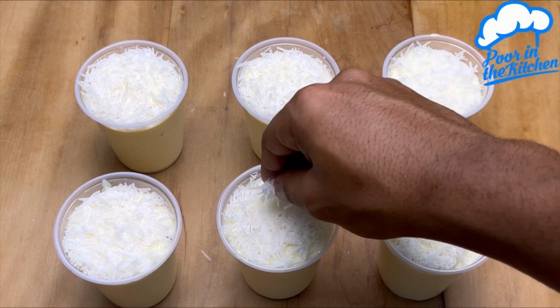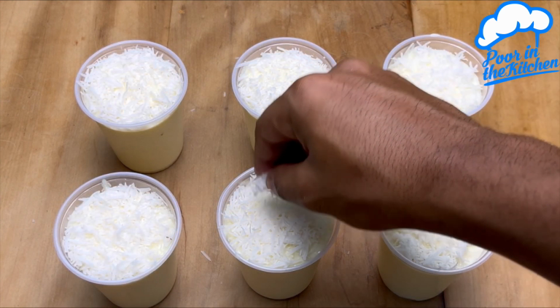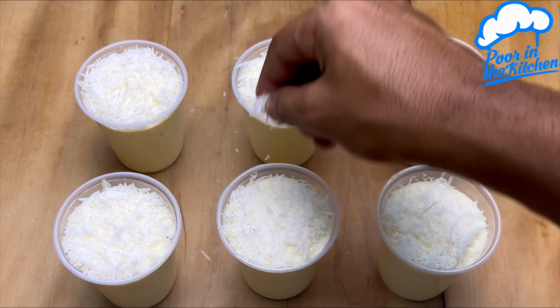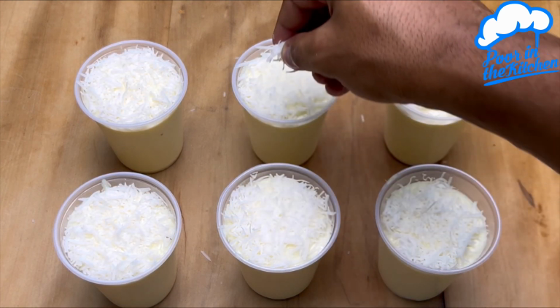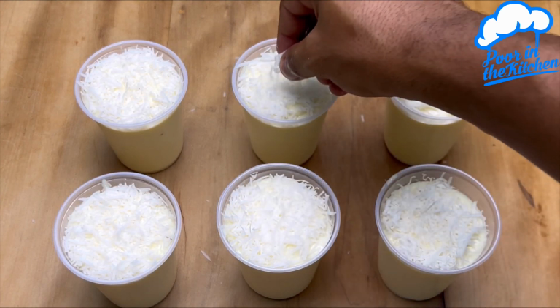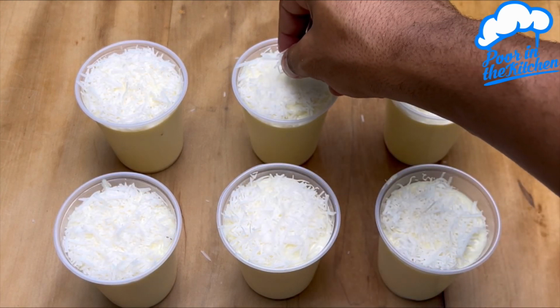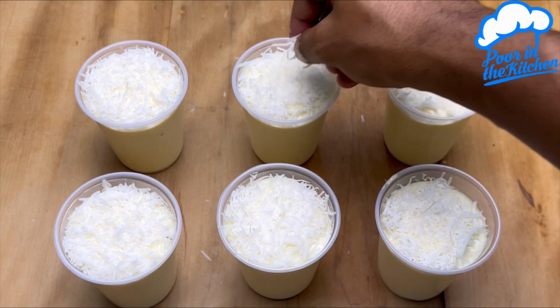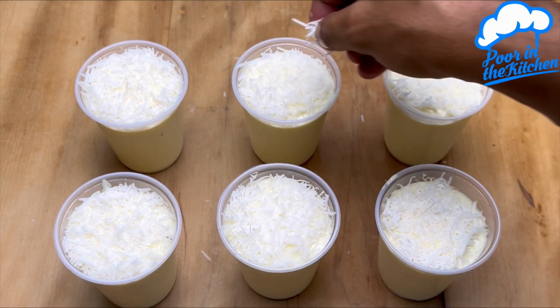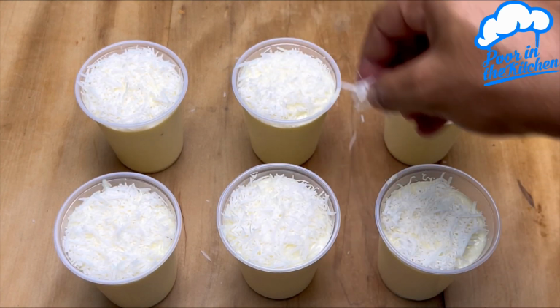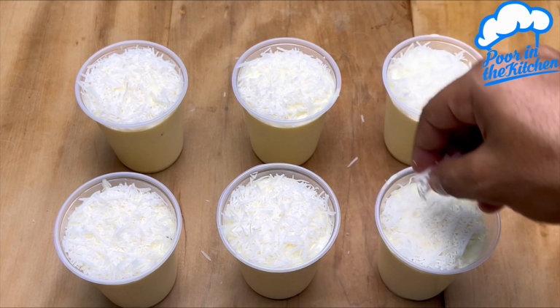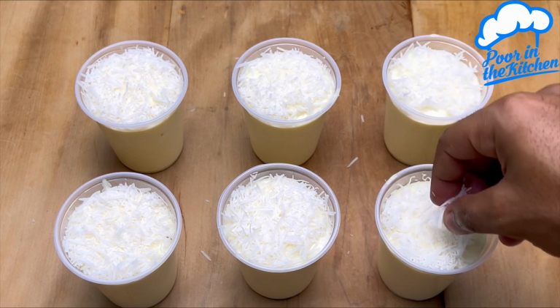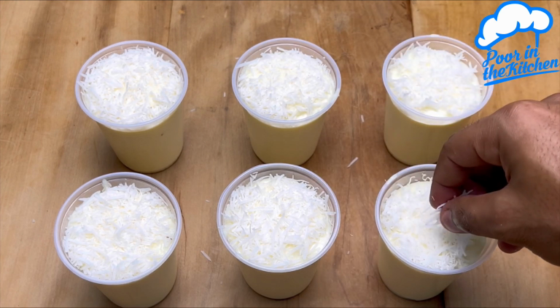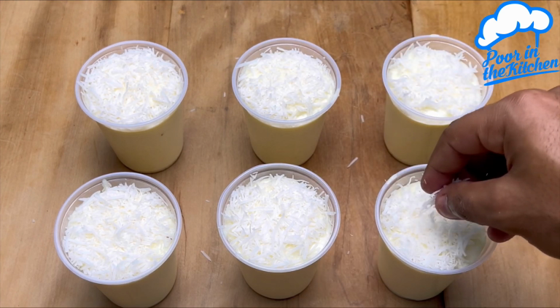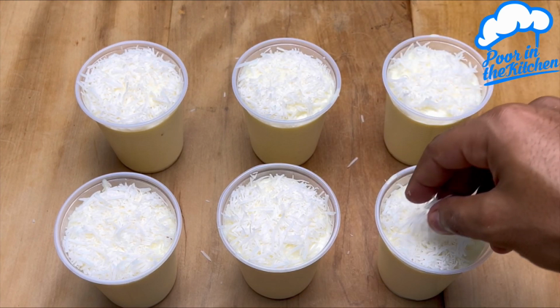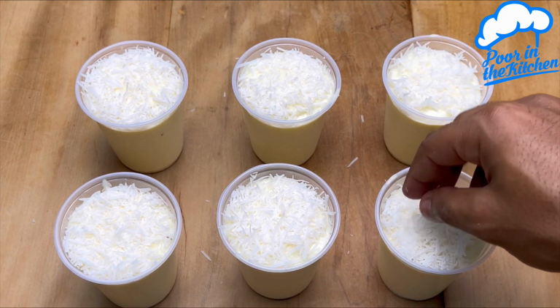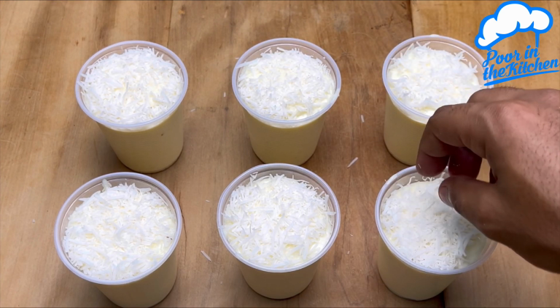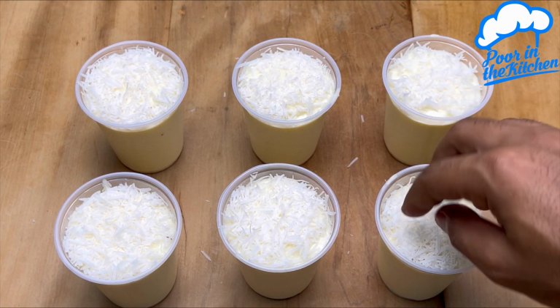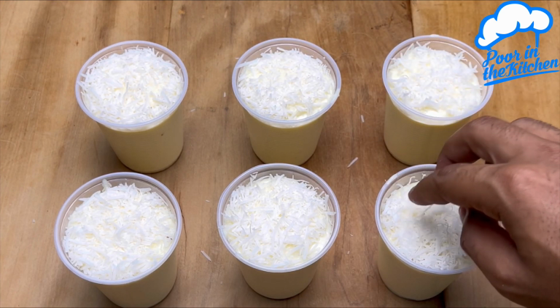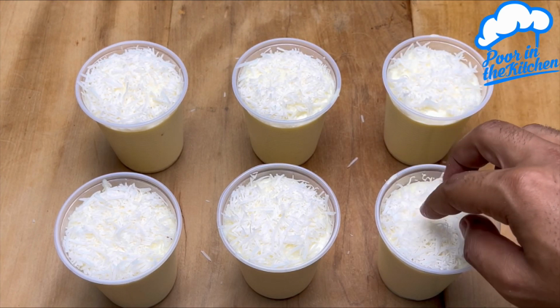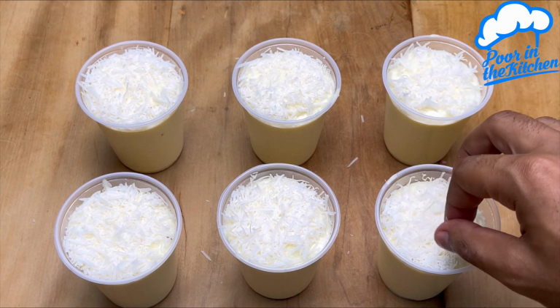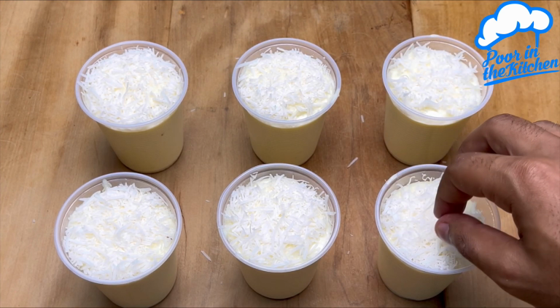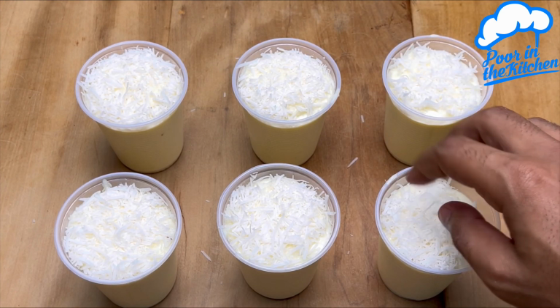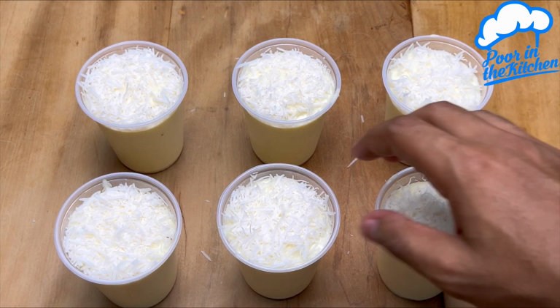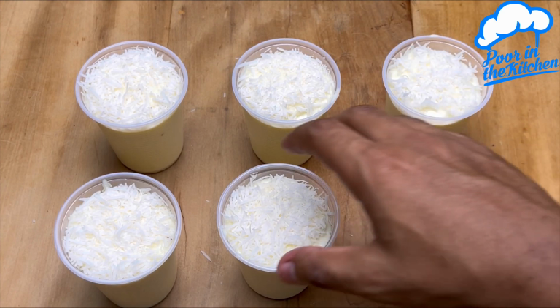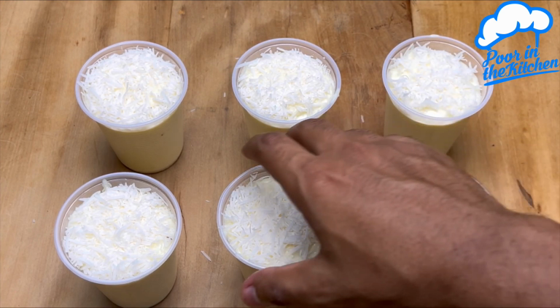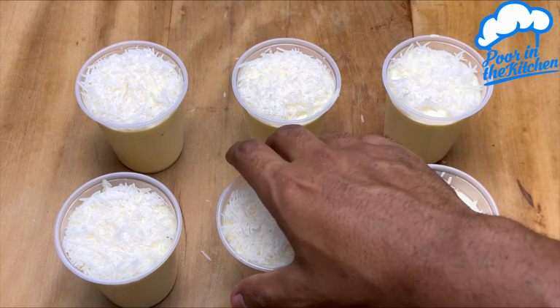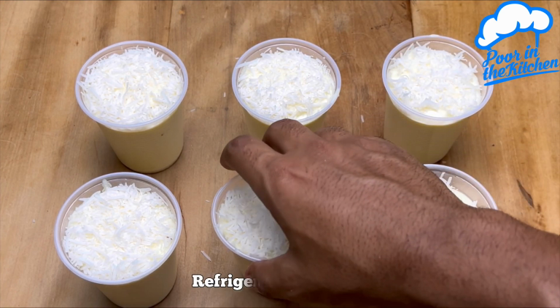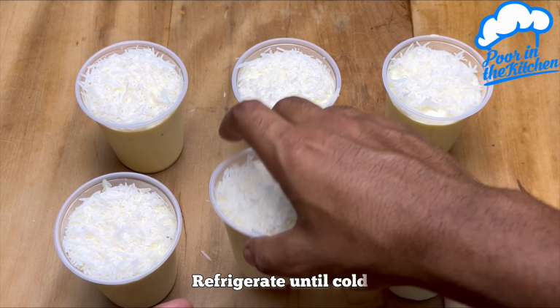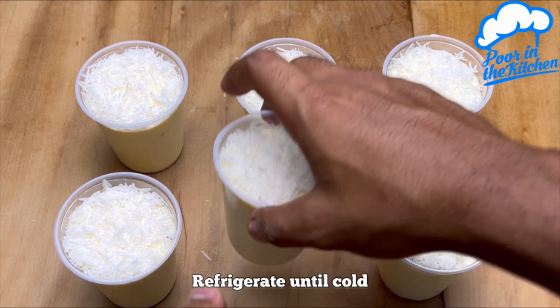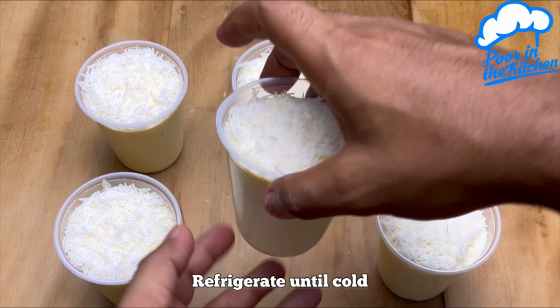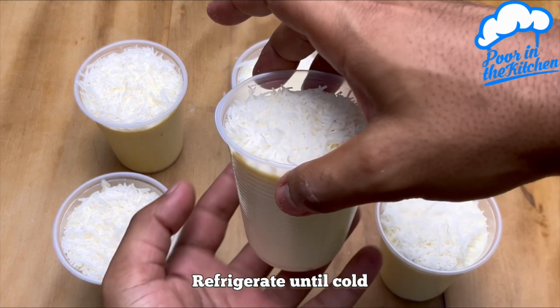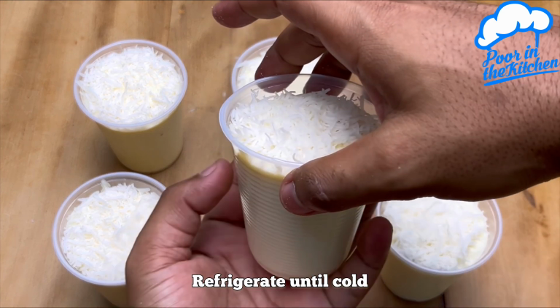I hope you liked it. This was another recipe from the poor man in the kitchen.